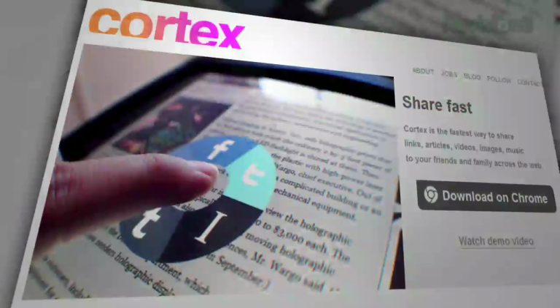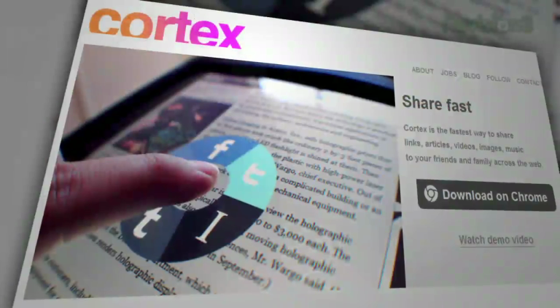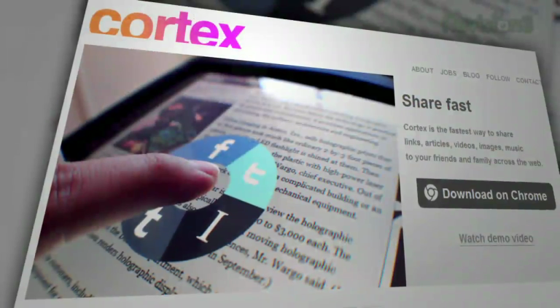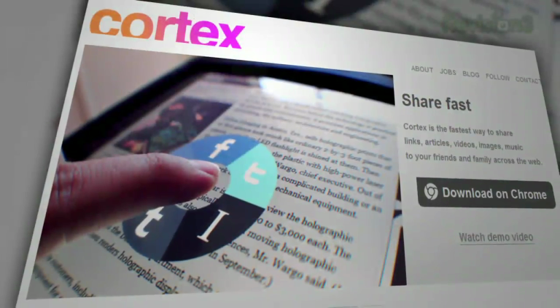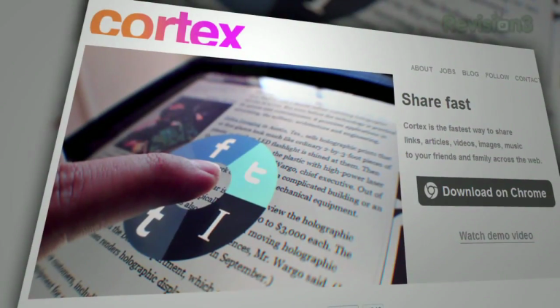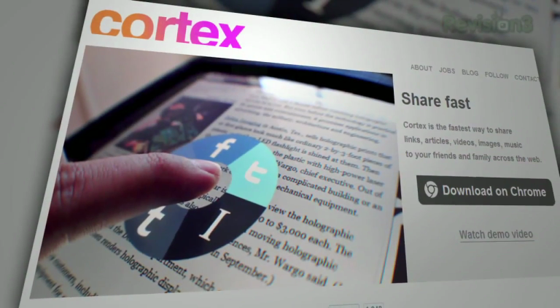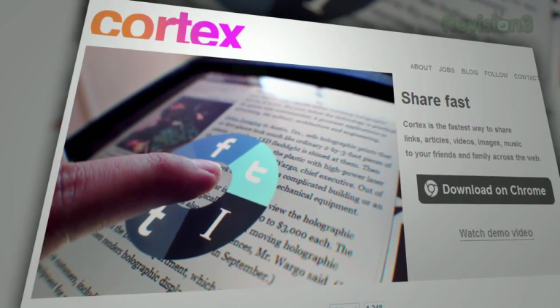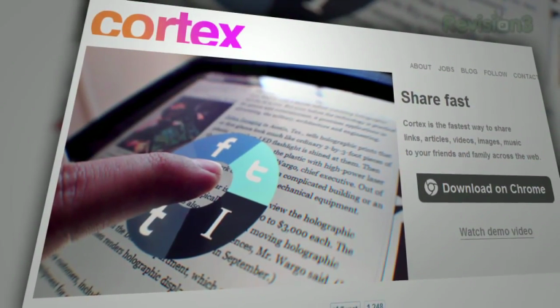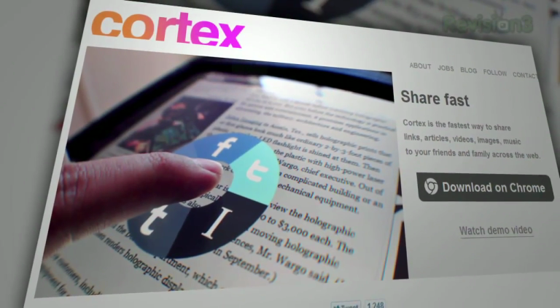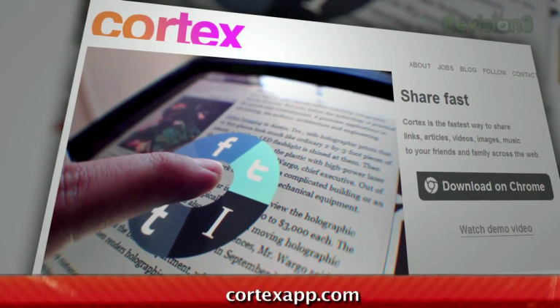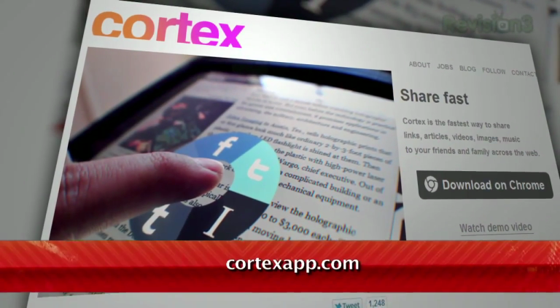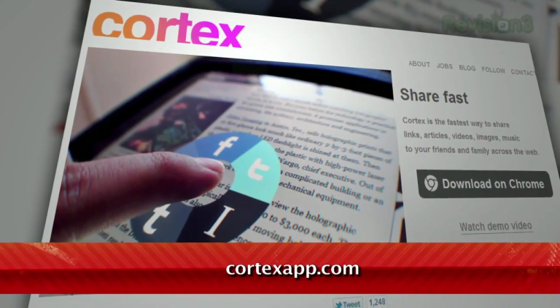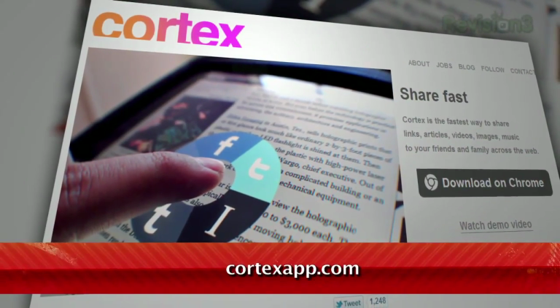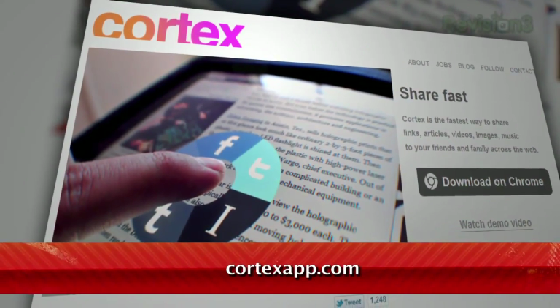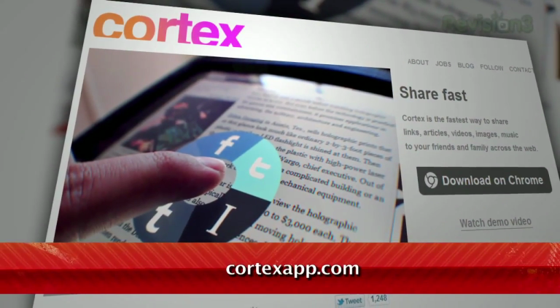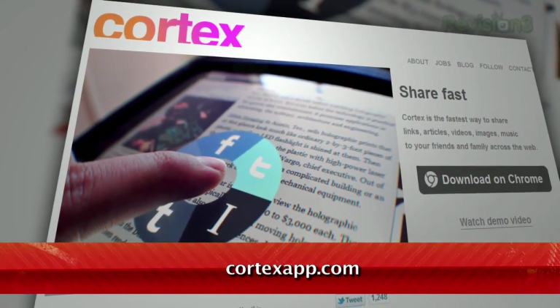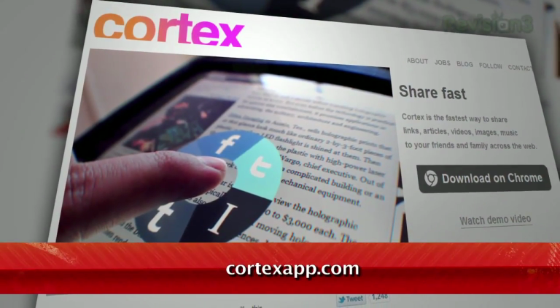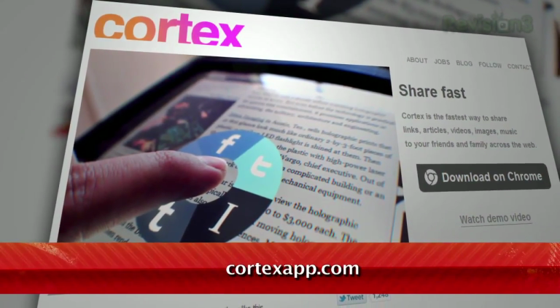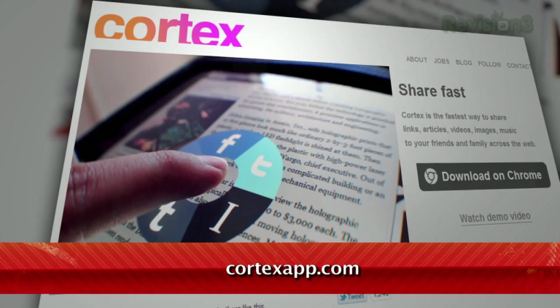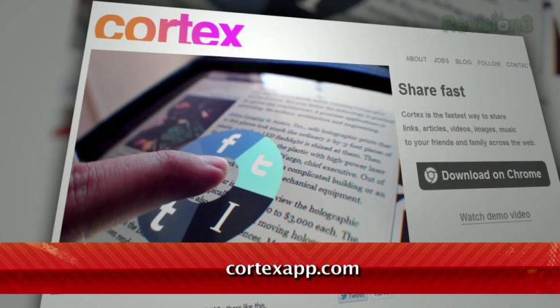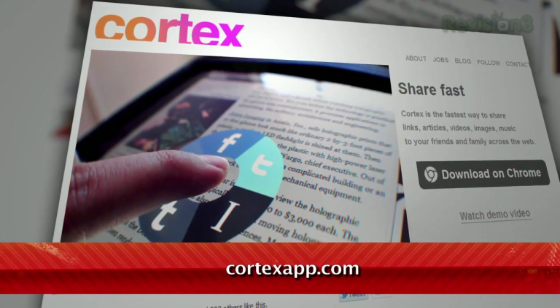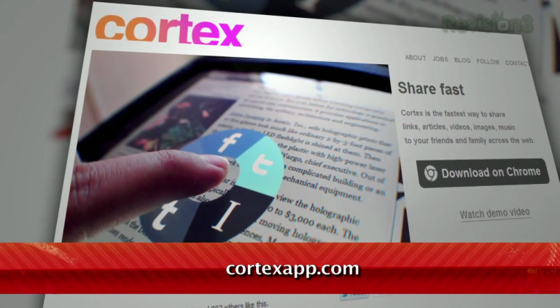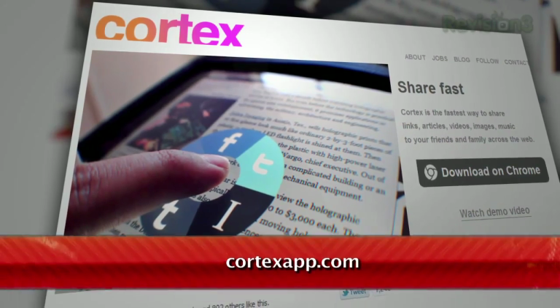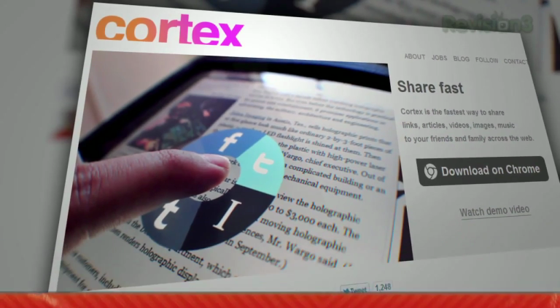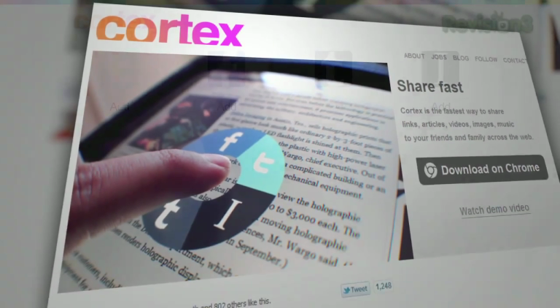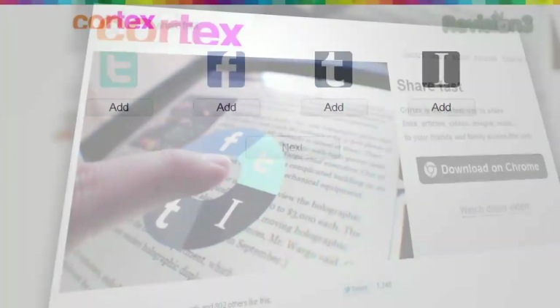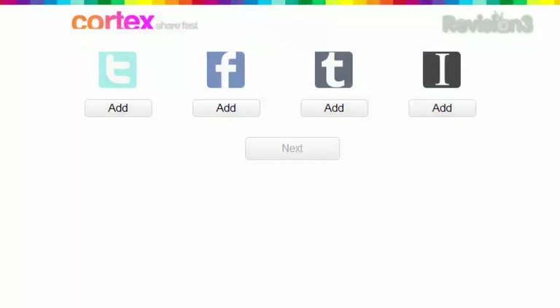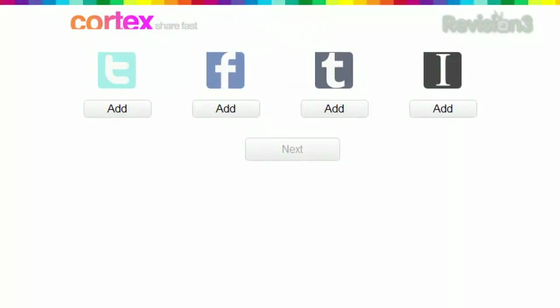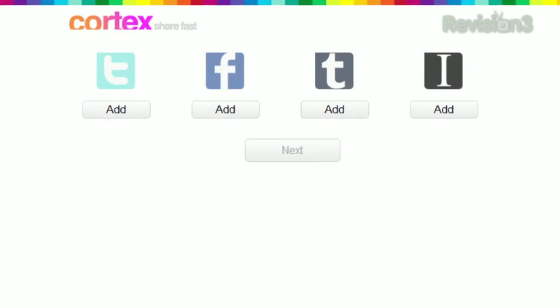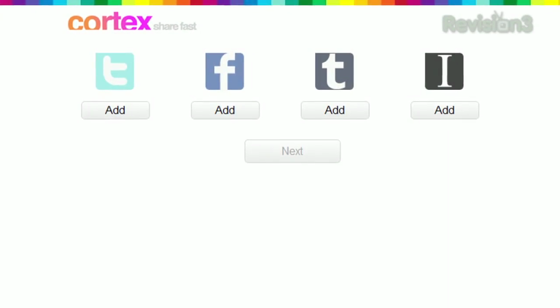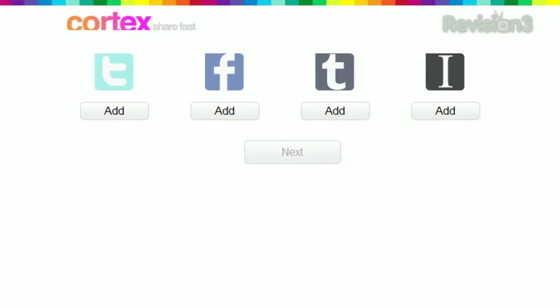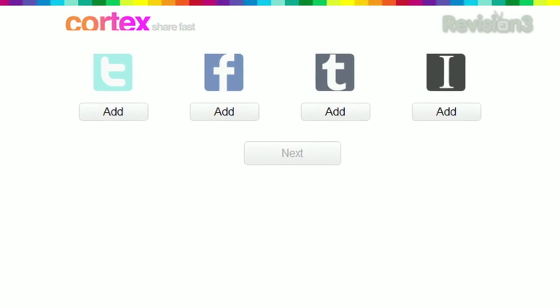It's called Cortex, available at cortexapp.com. The first time you install, you'll be asked to connect your various accounts.